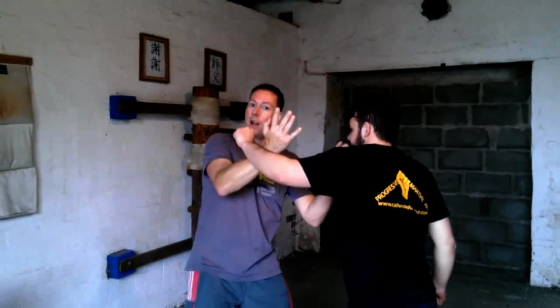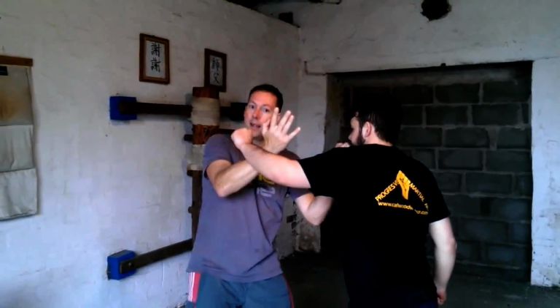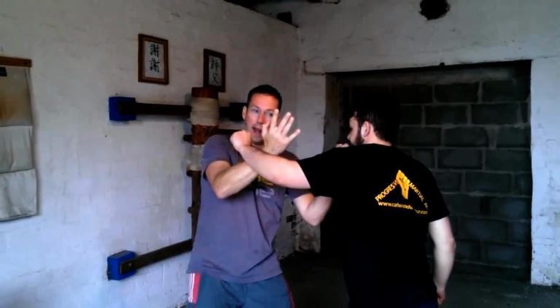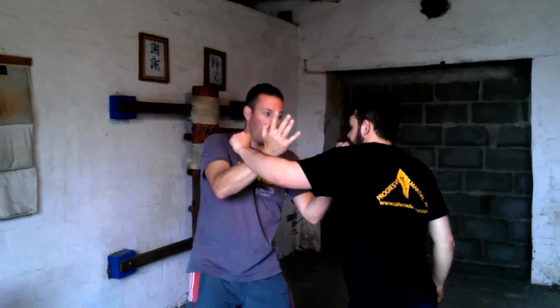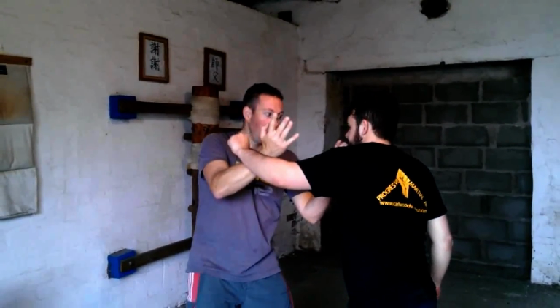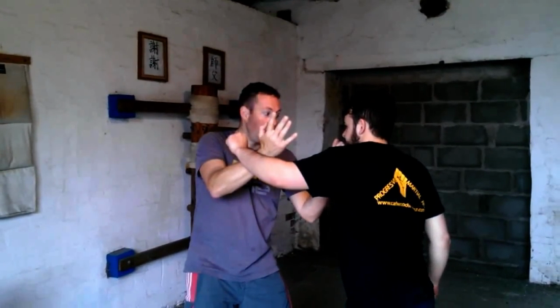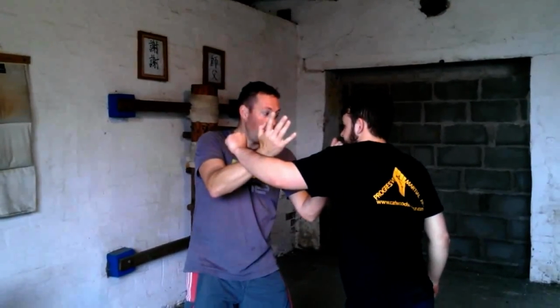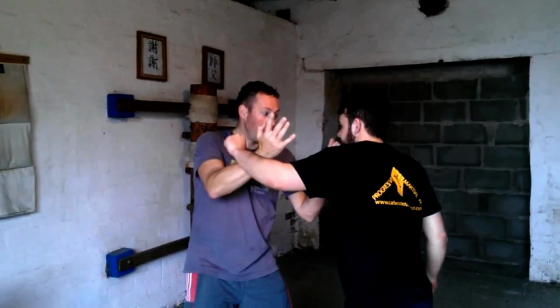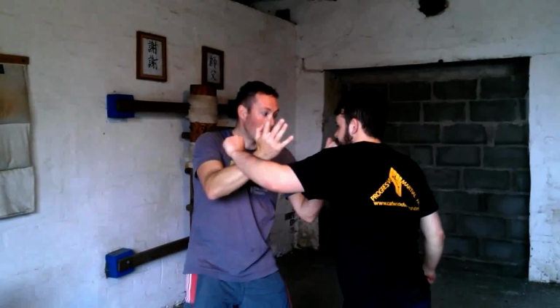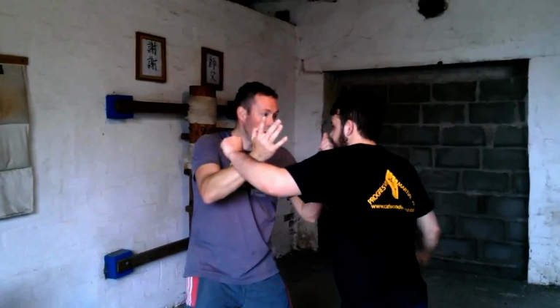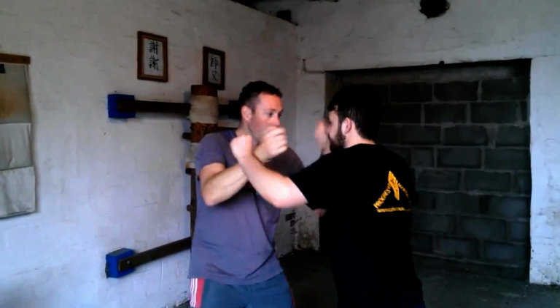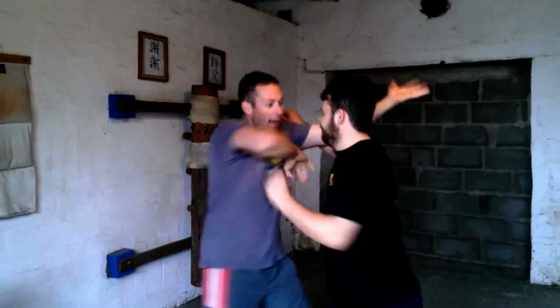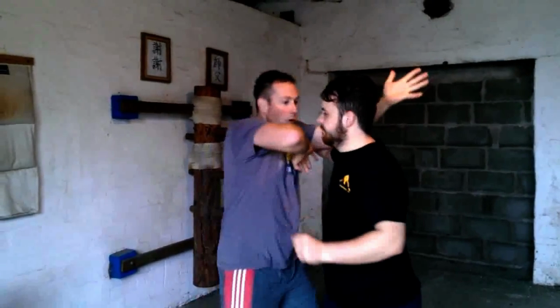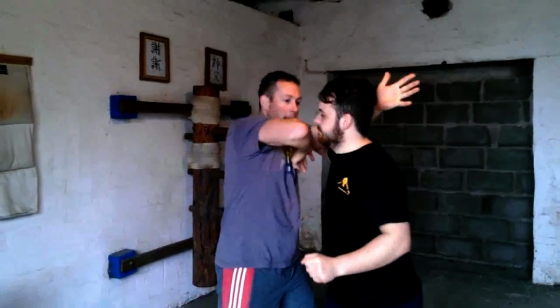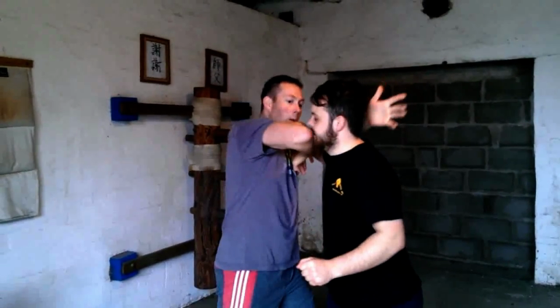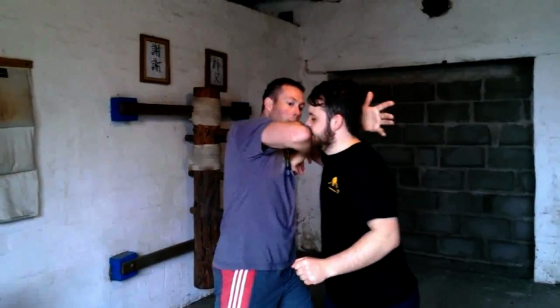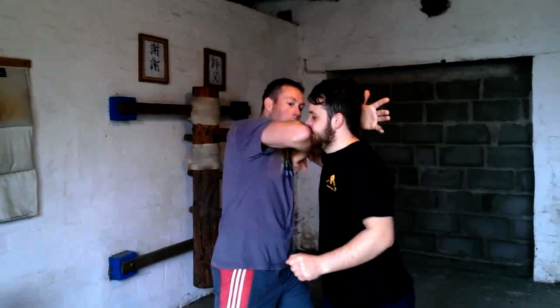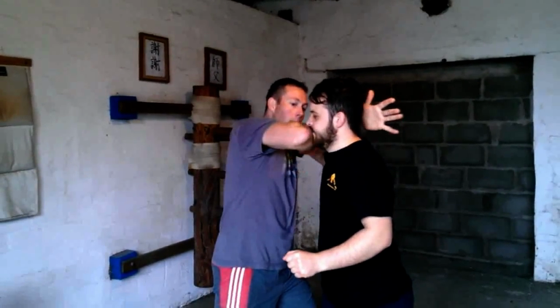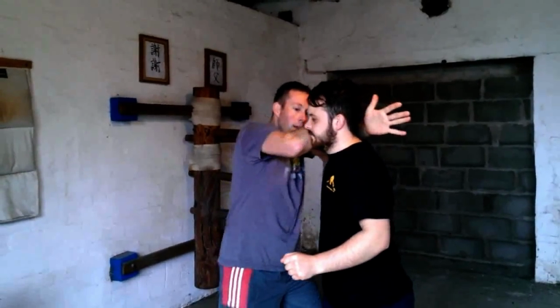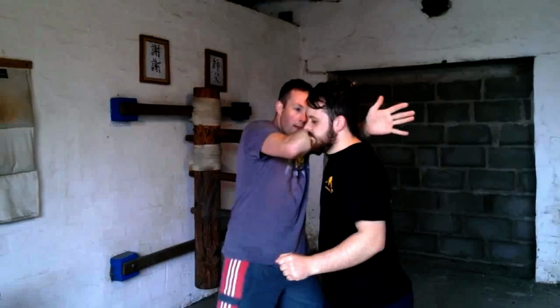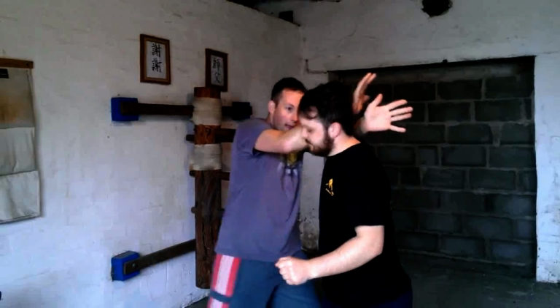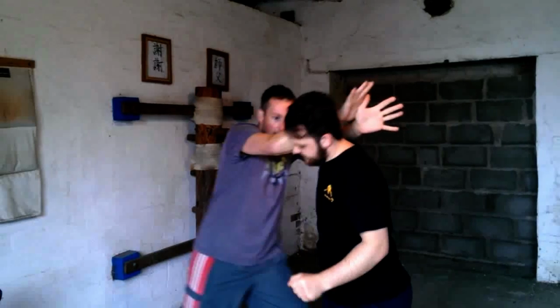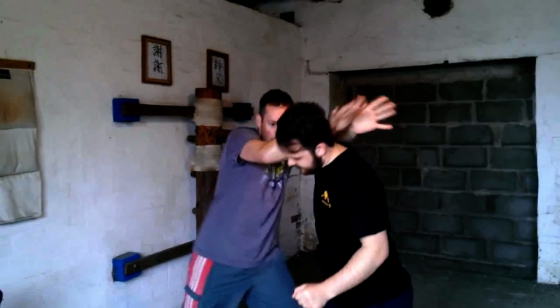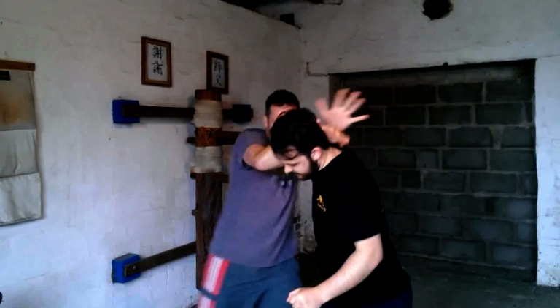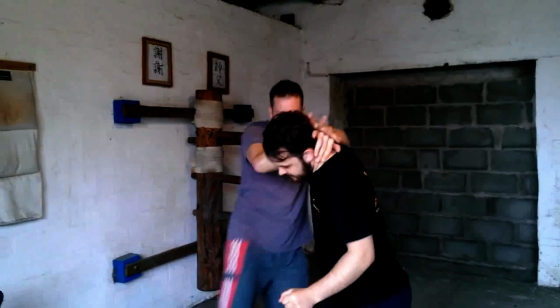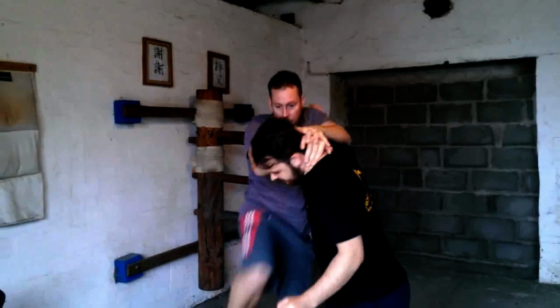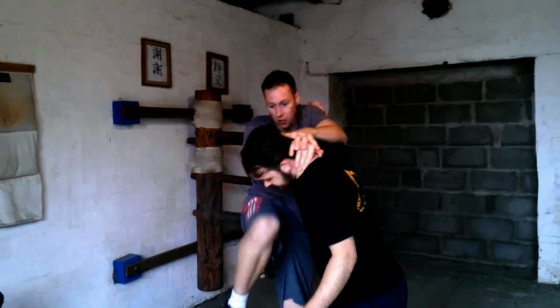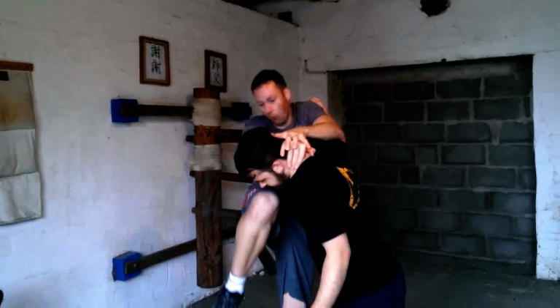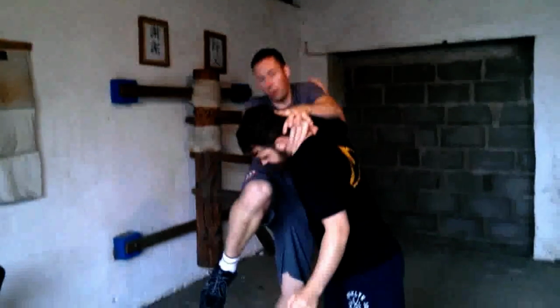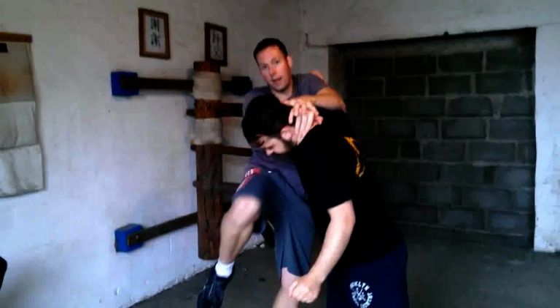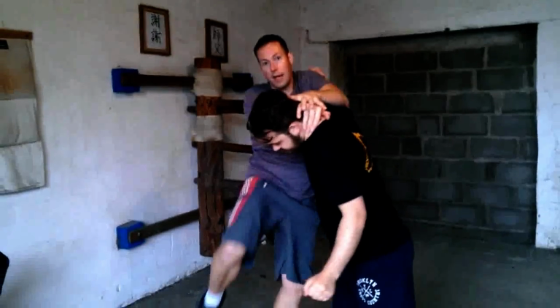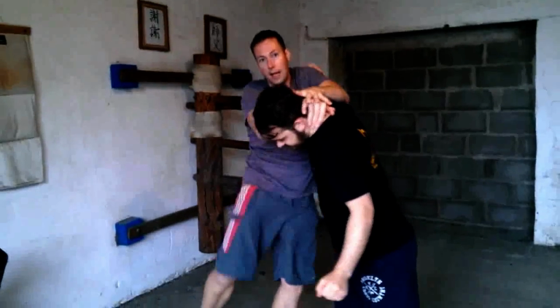And if he comes in again, I've got an elbow there, and I'm looking to finish him off with a knee.